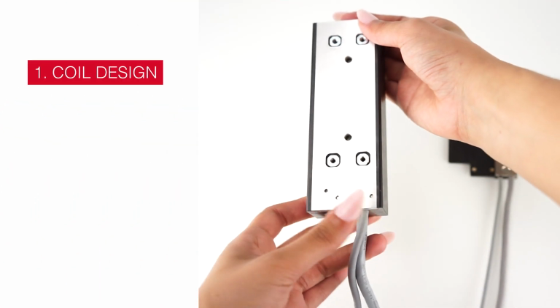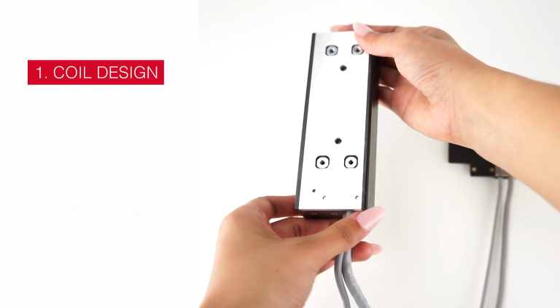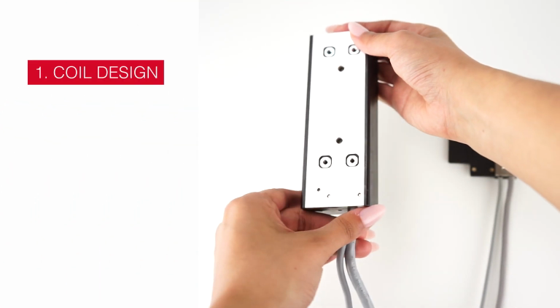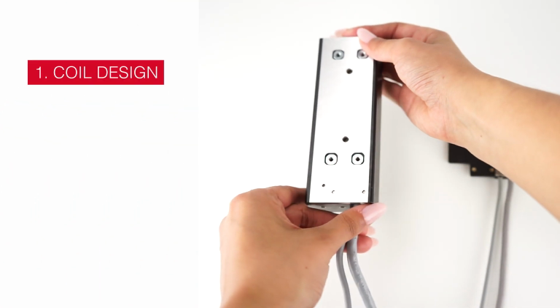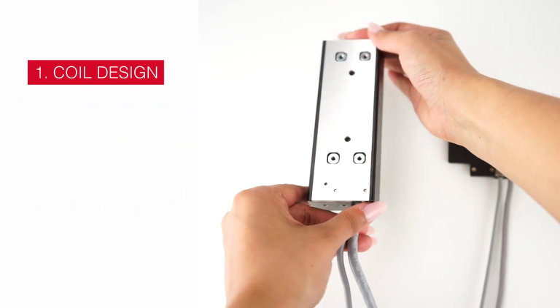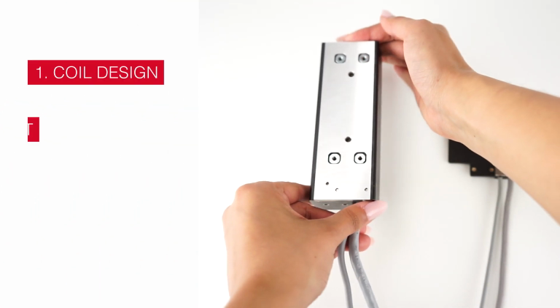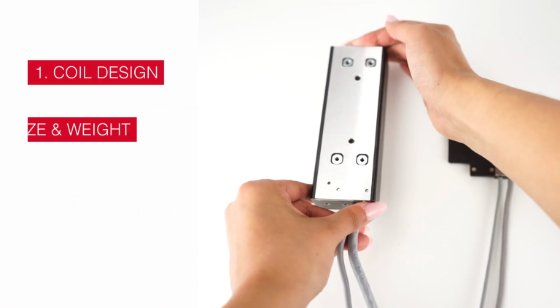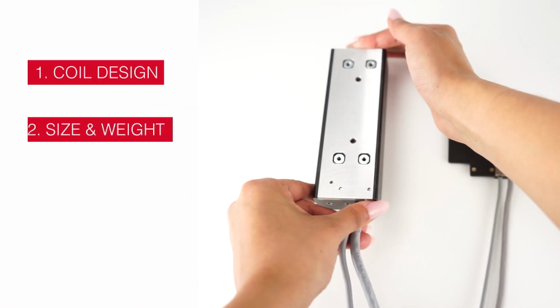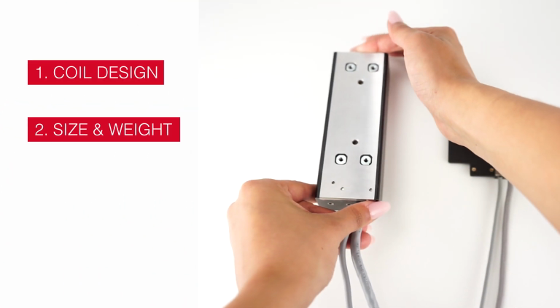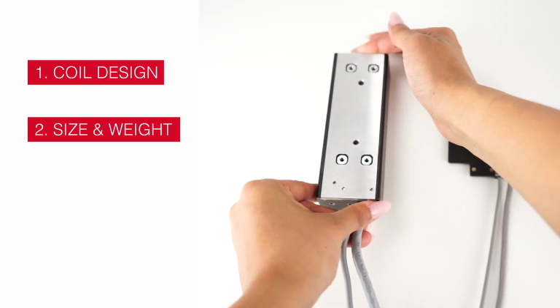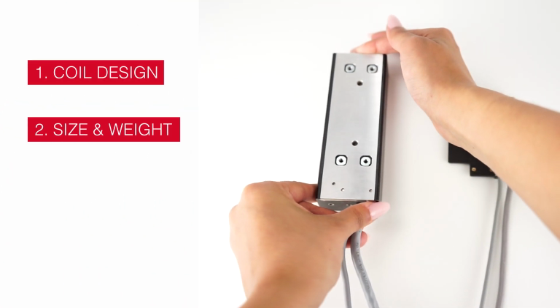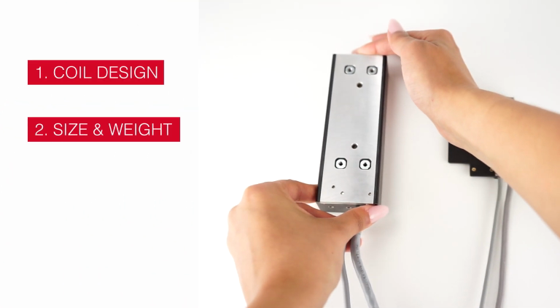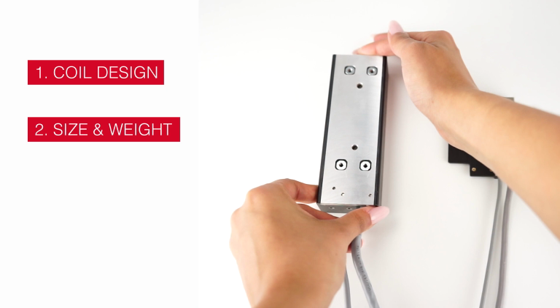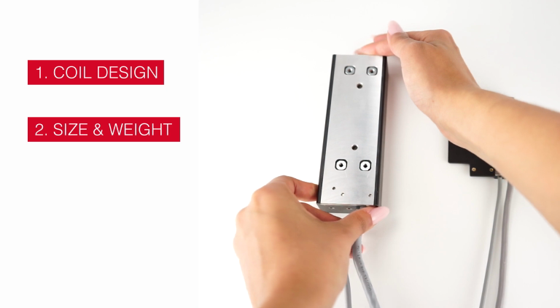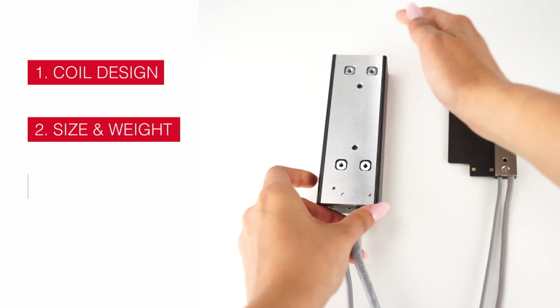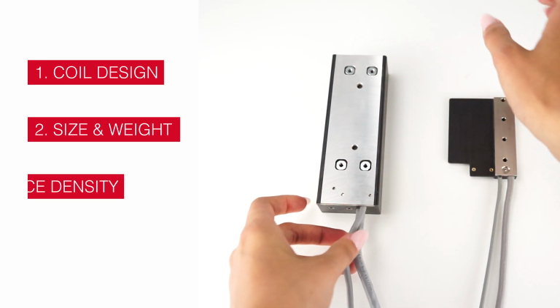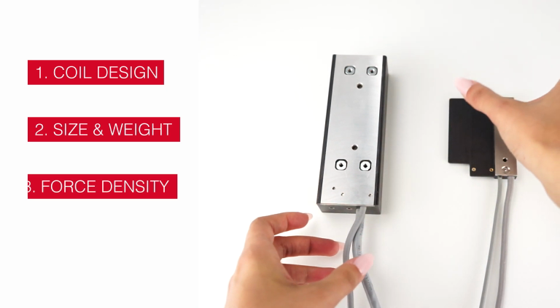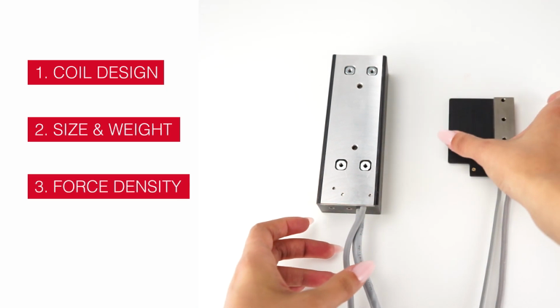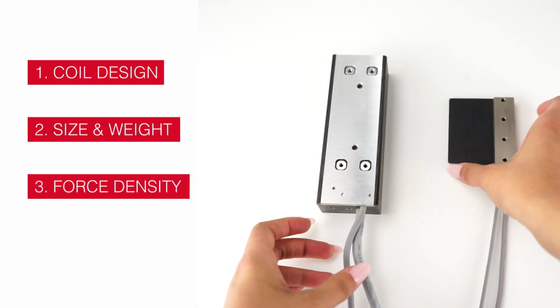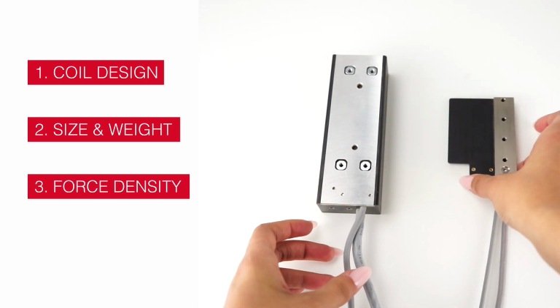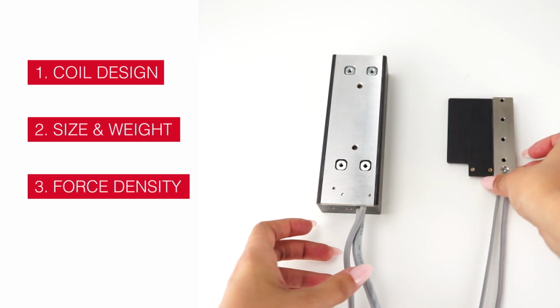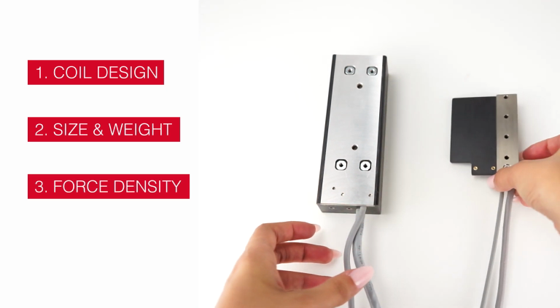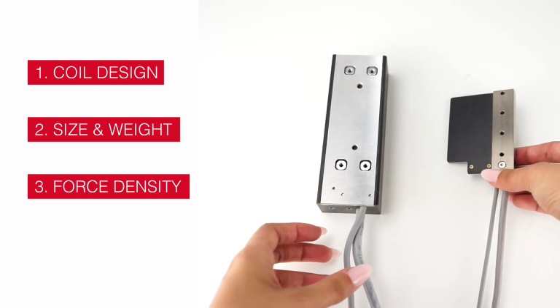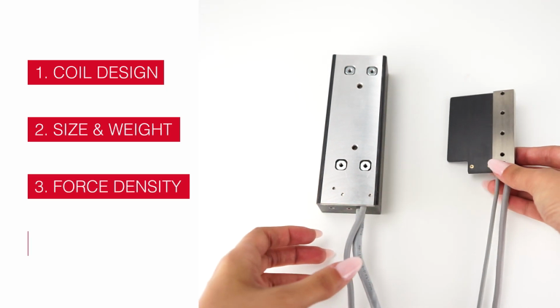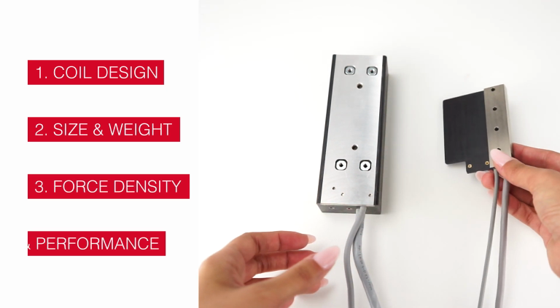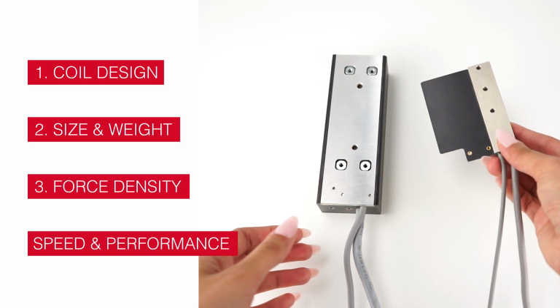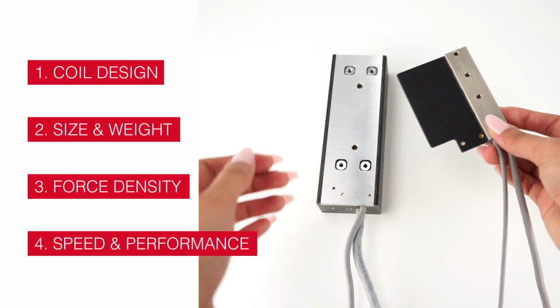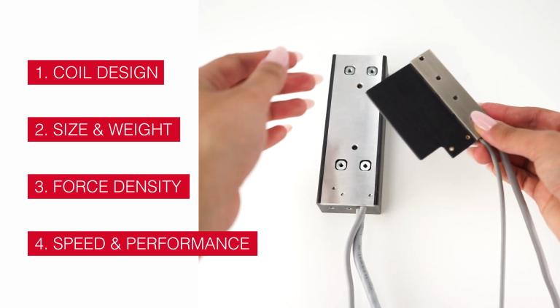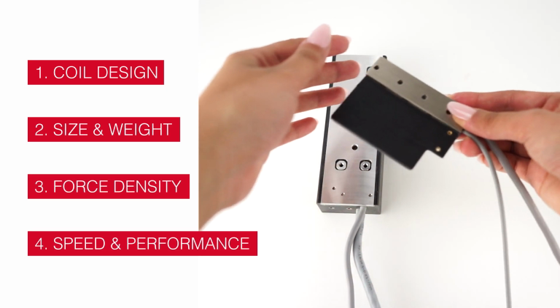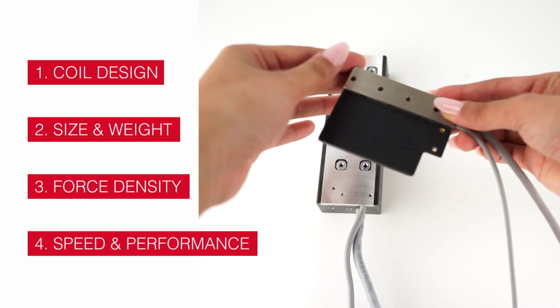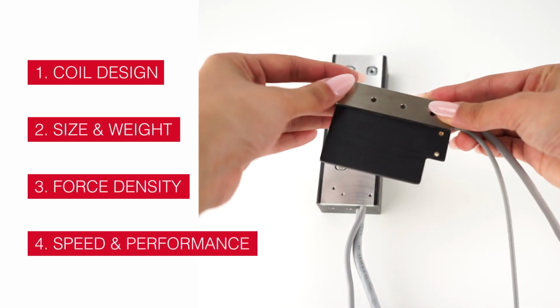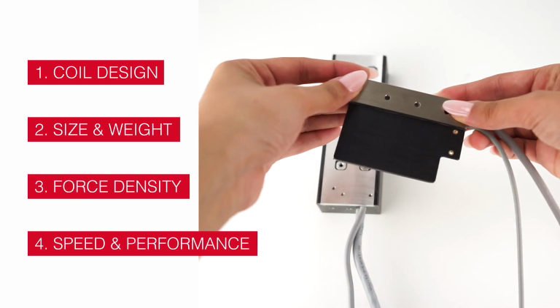The four main differences are: 1. Coil design. 2. Size and weight. 3. Force density. 4. Speed and performance.